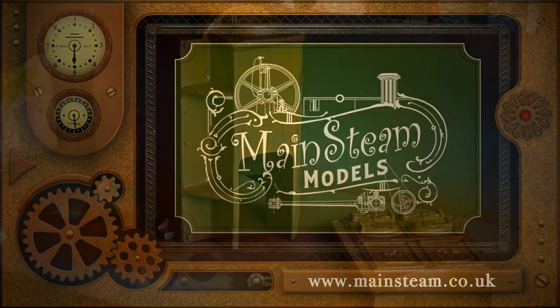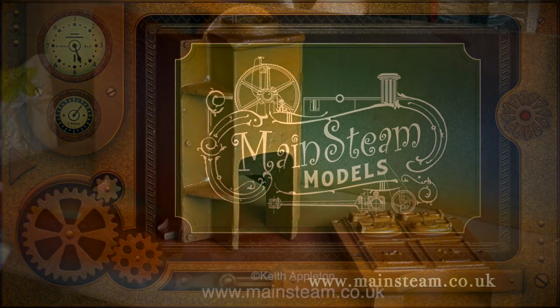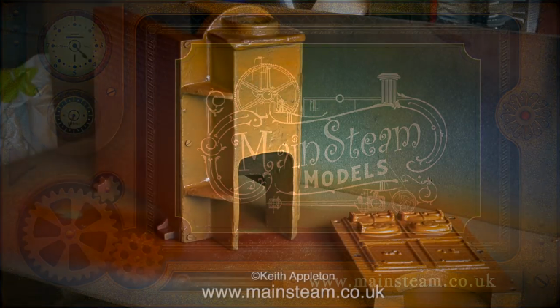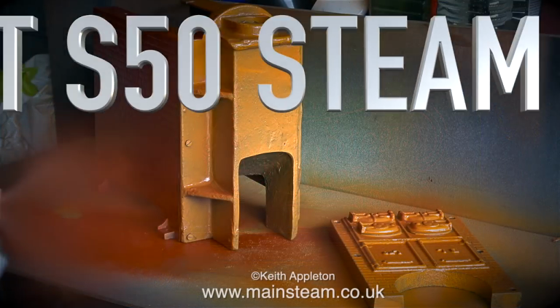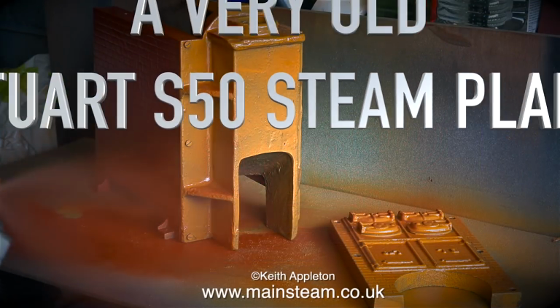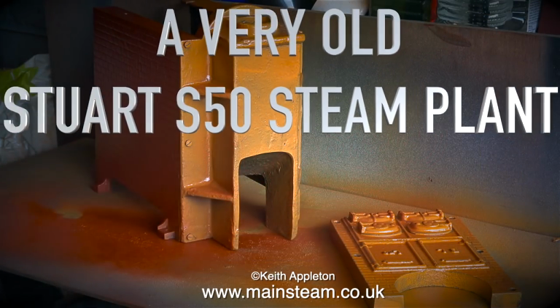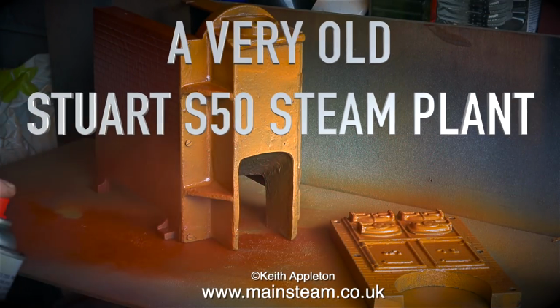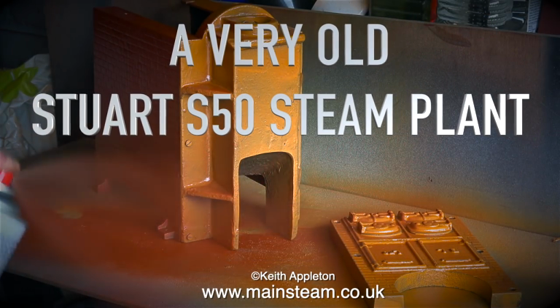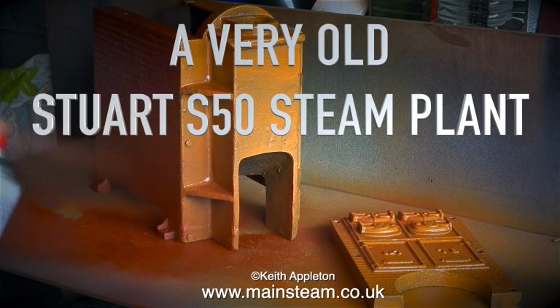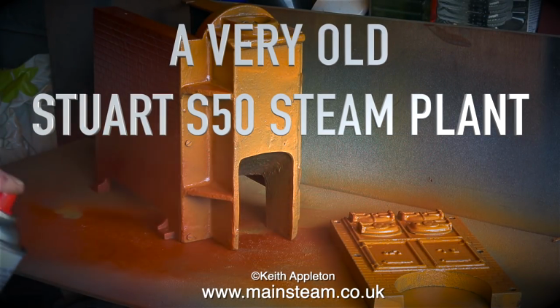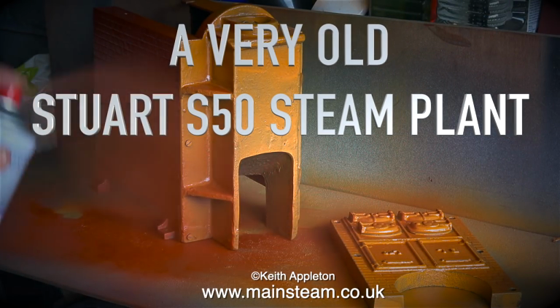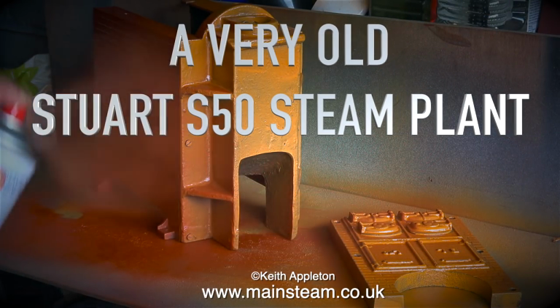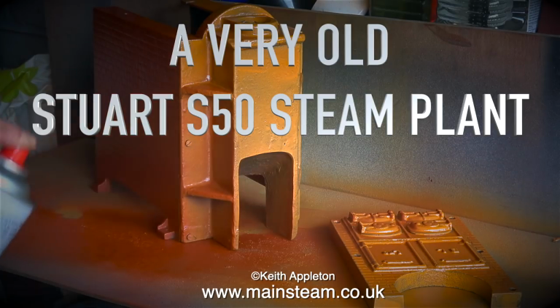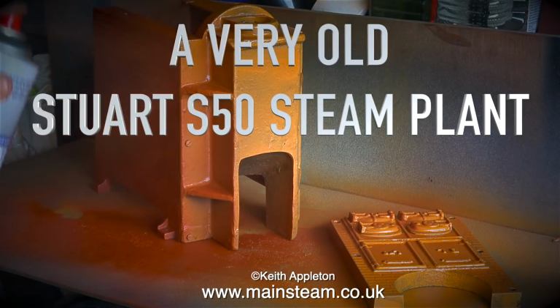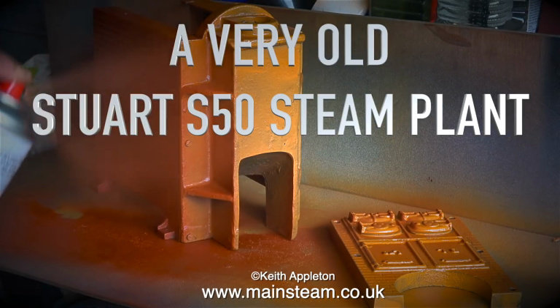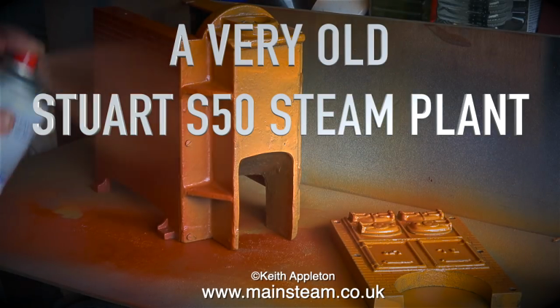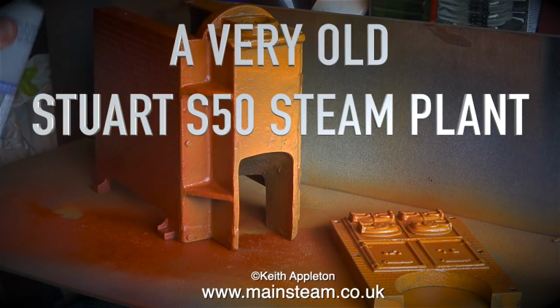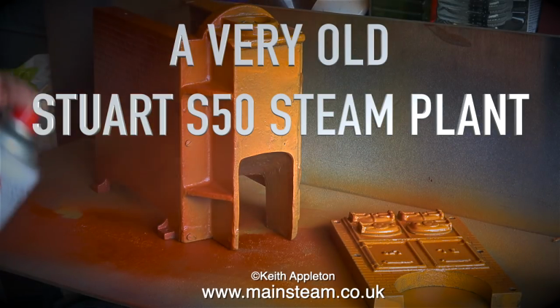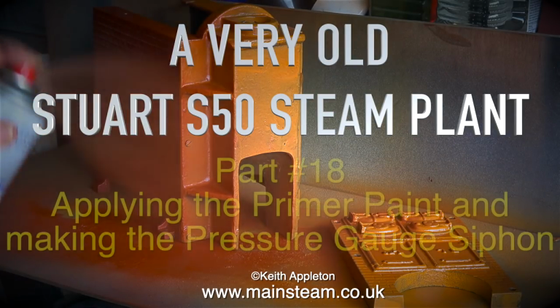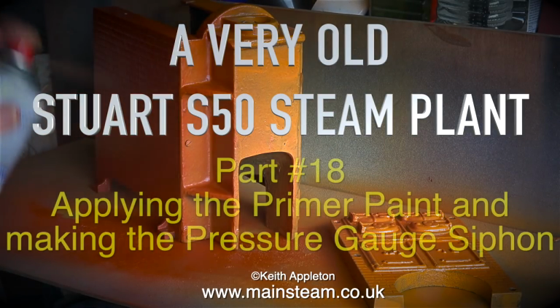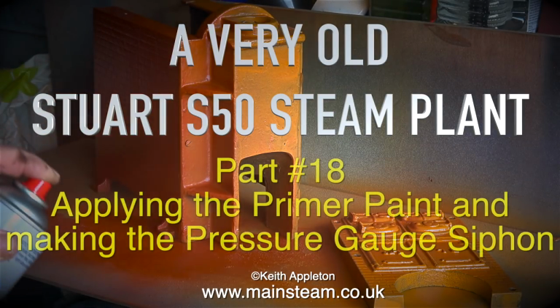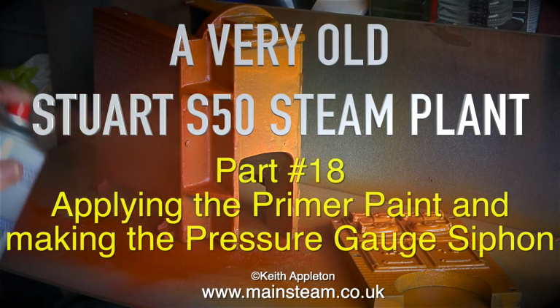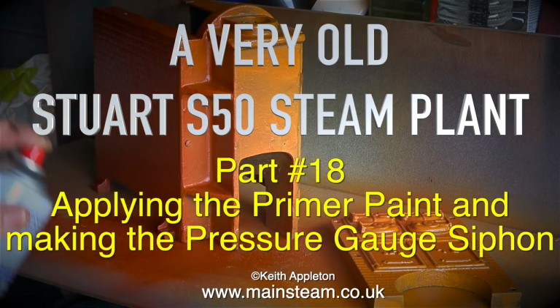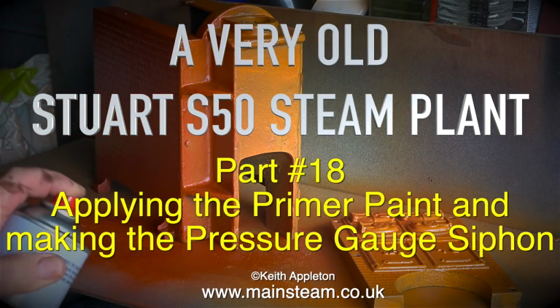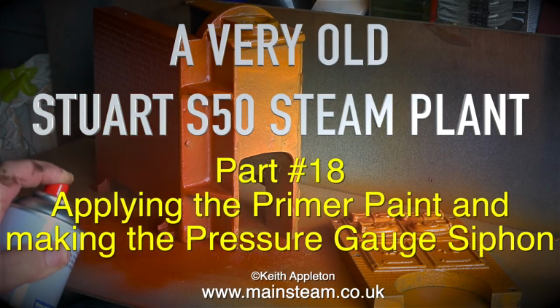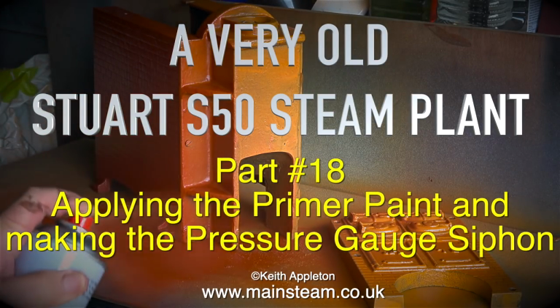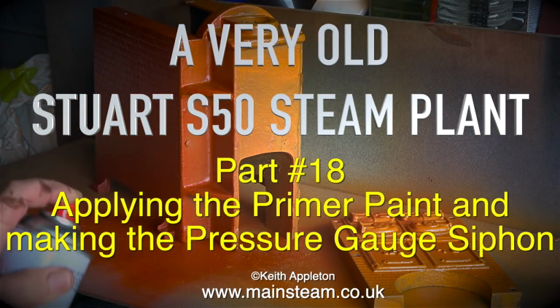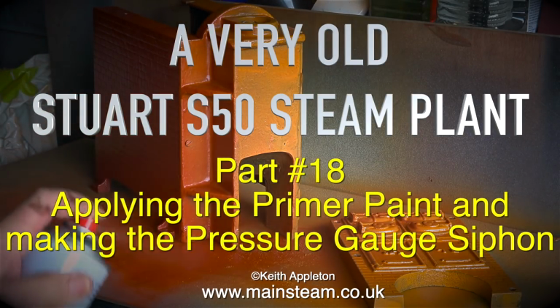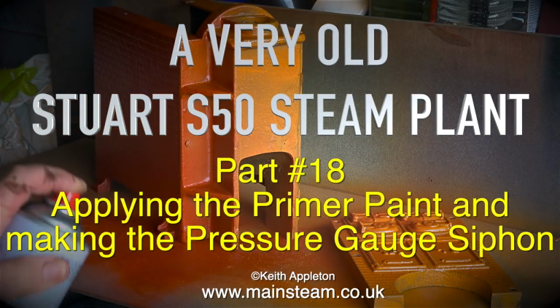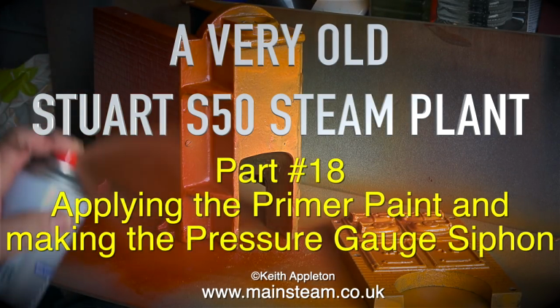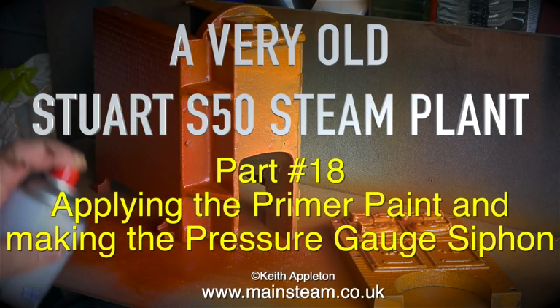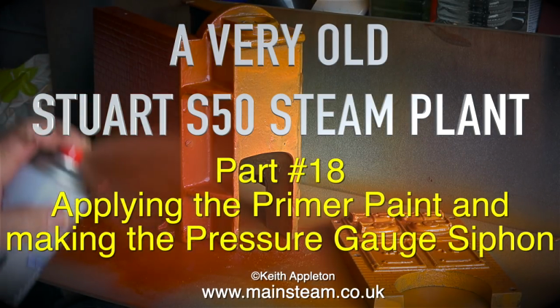A very old Stuart S50 steam plant. This is part 18, applying the primer paint and making the pressure gauge siphon.